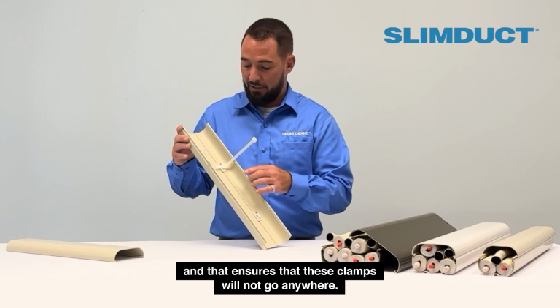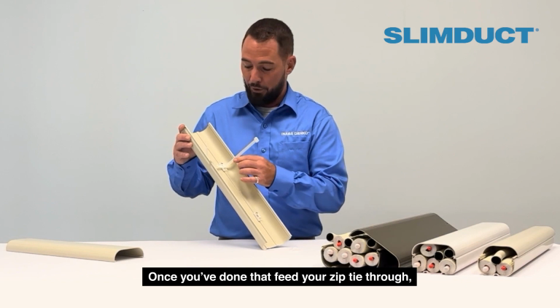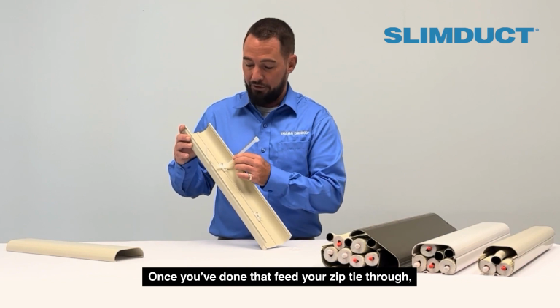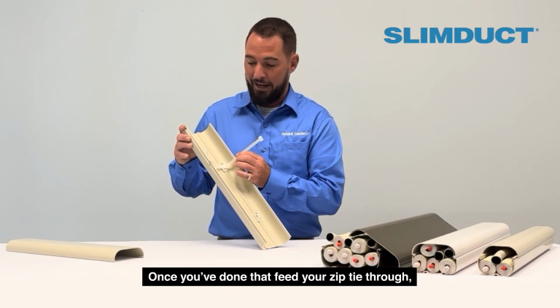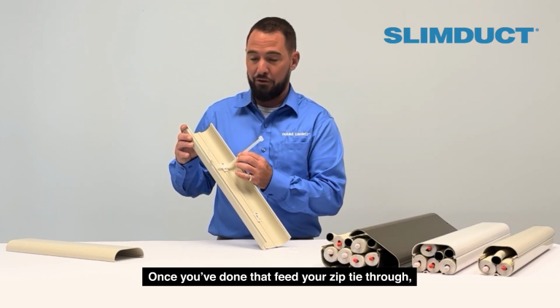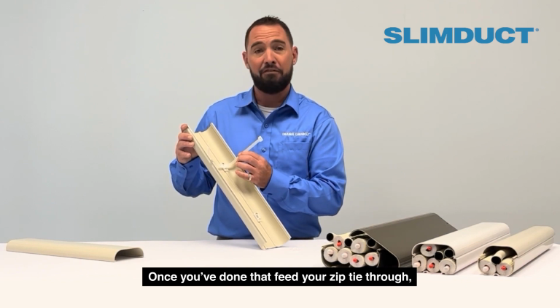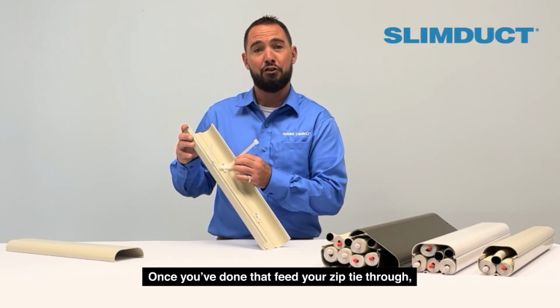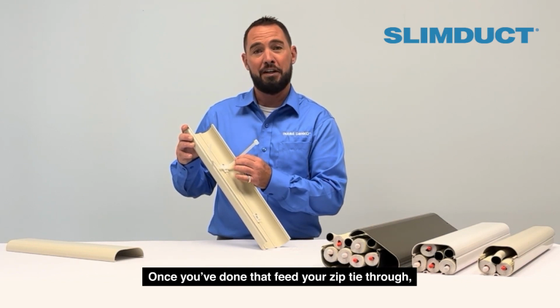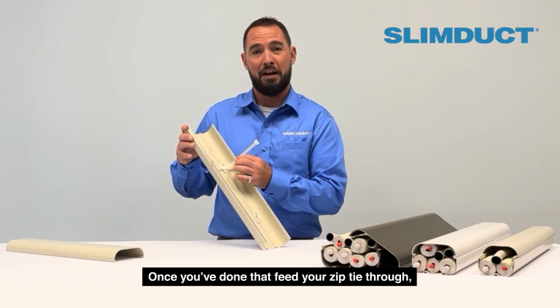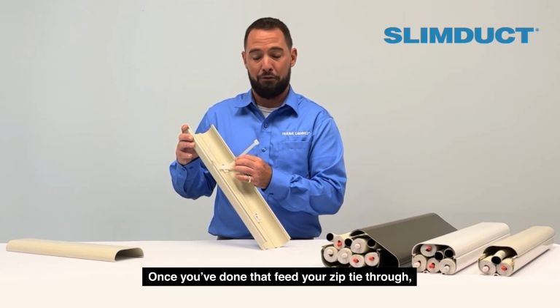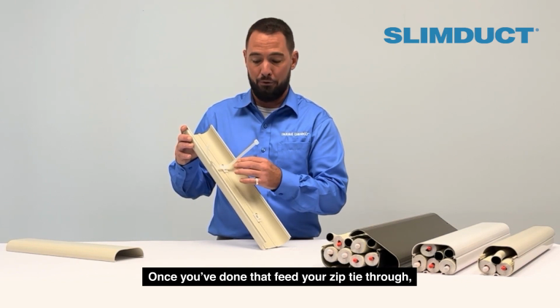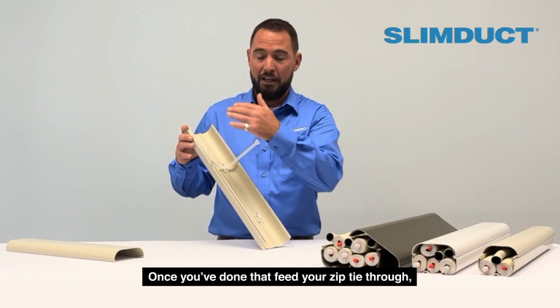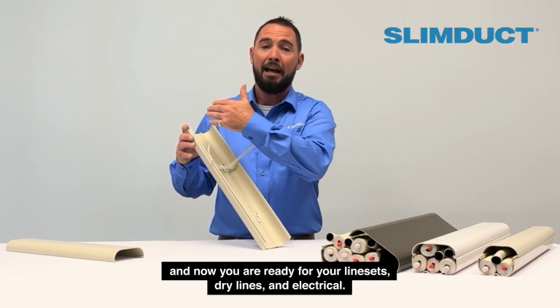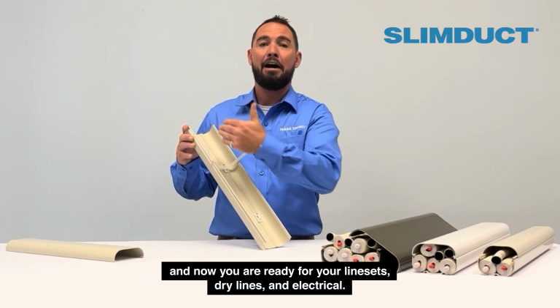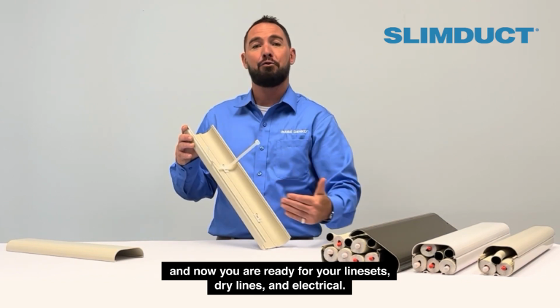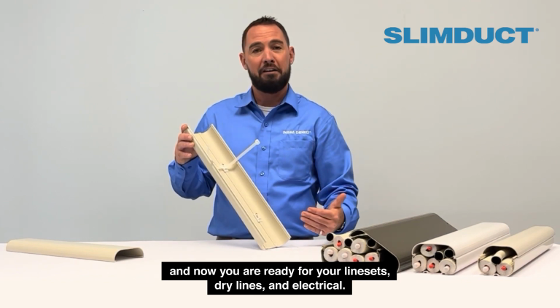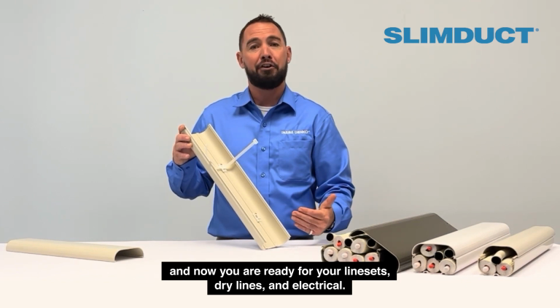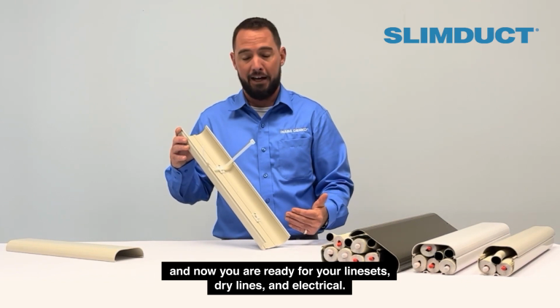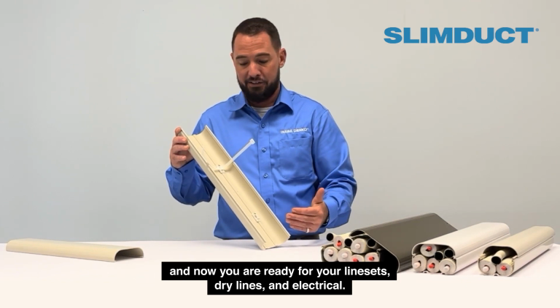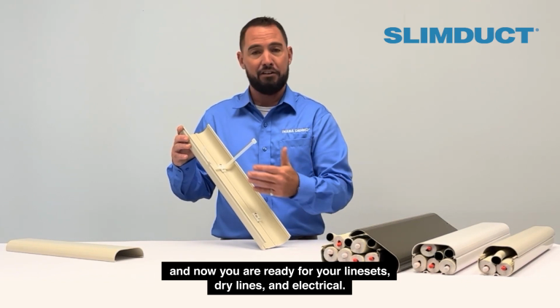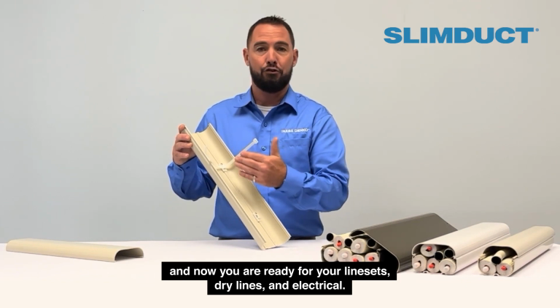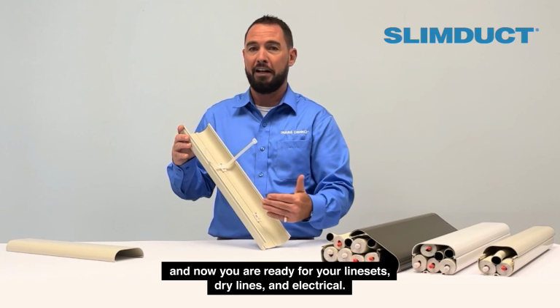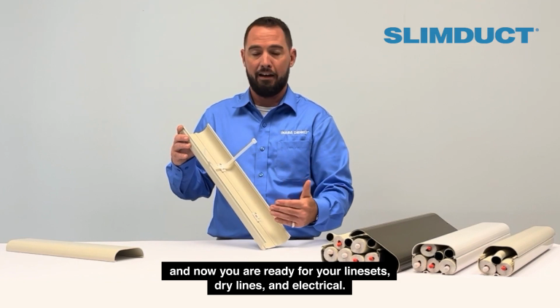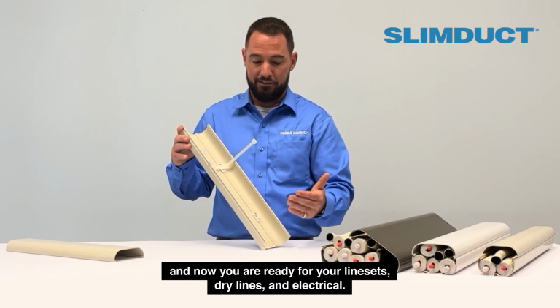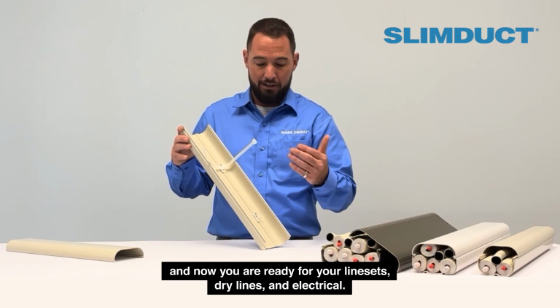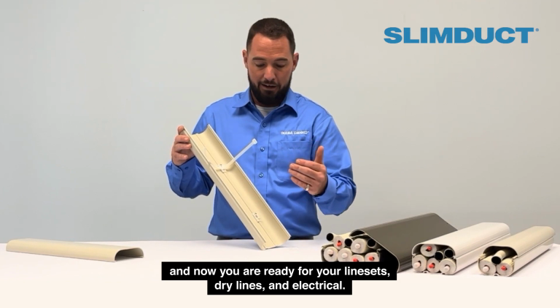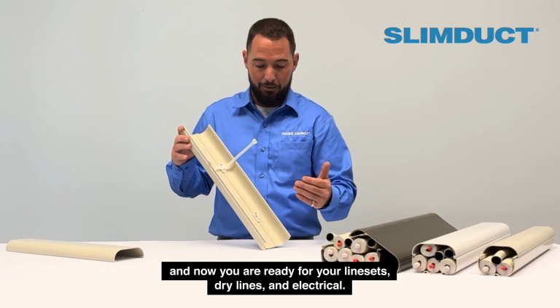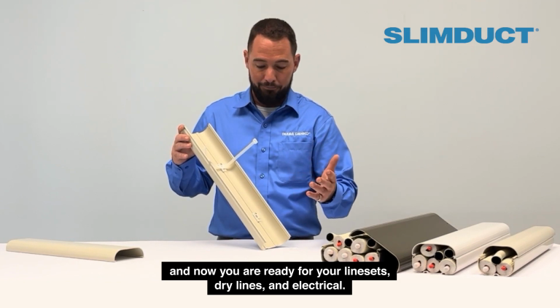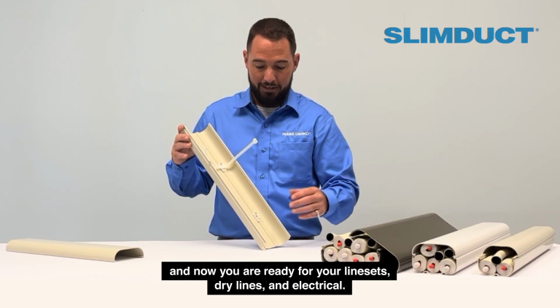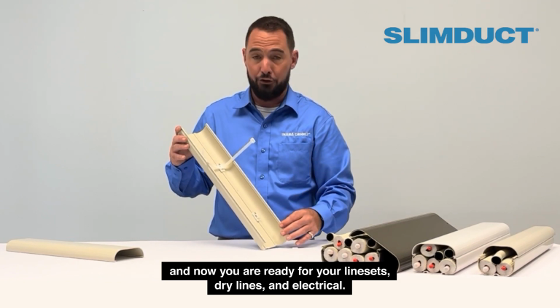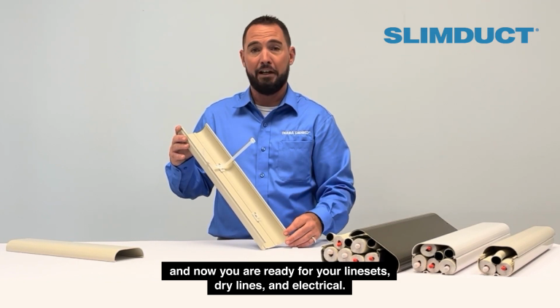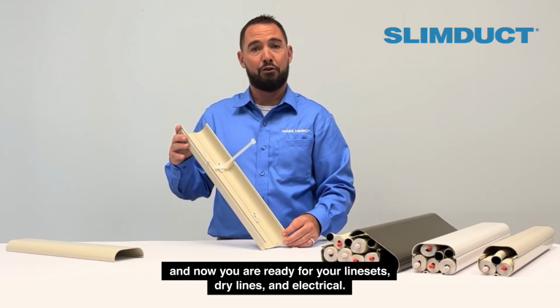Once you've done that, you can feed your zip tie through, and now you're ready for your line sets, your drain lines, and your electrical.